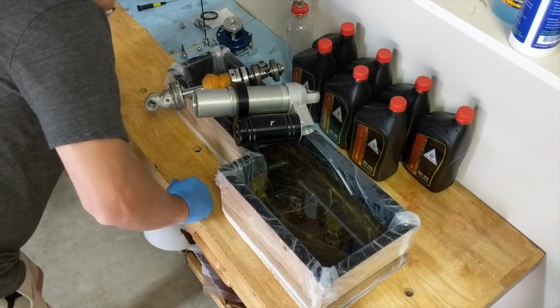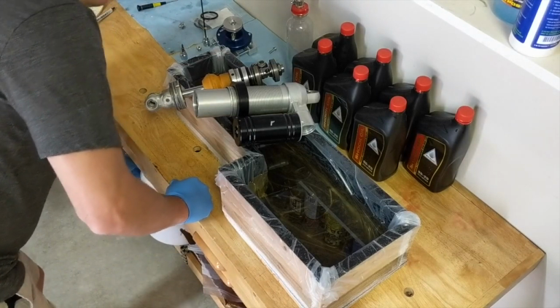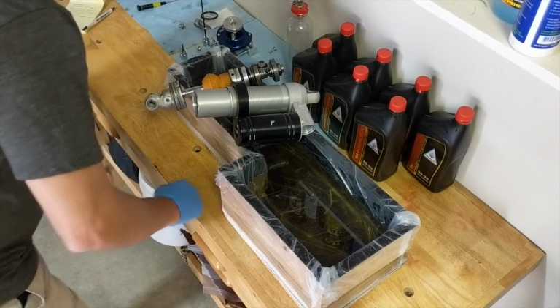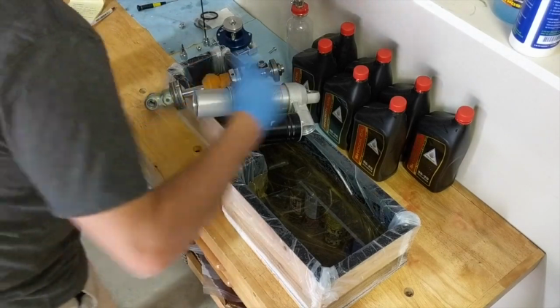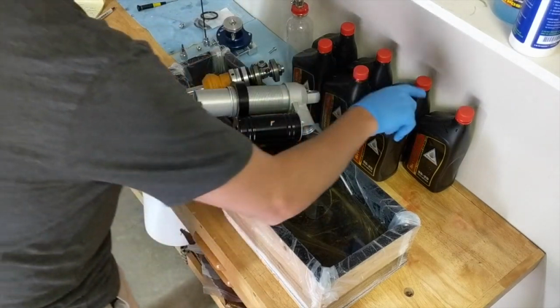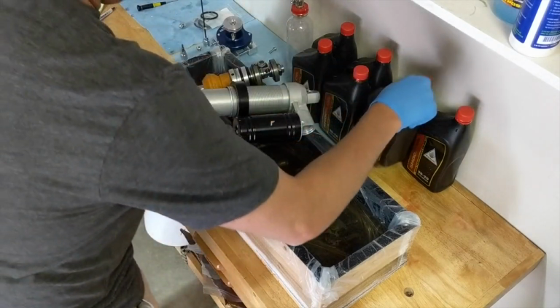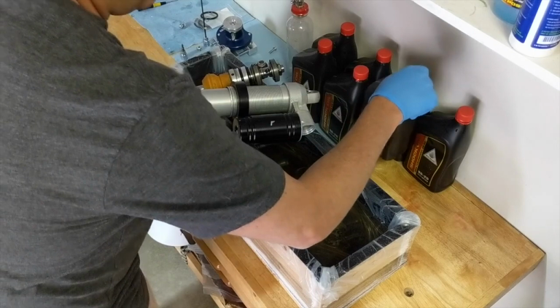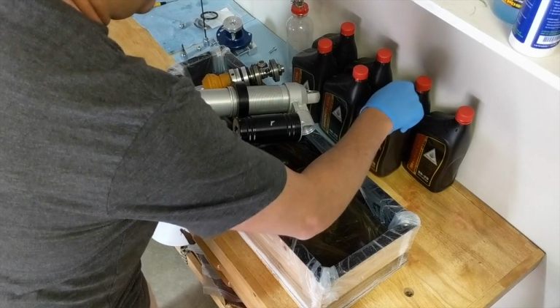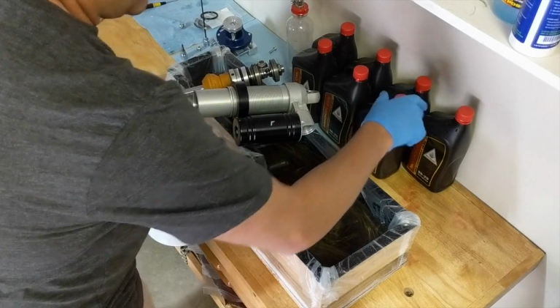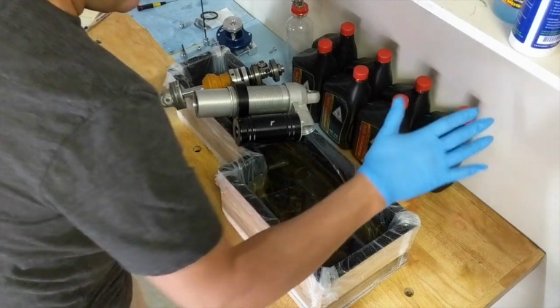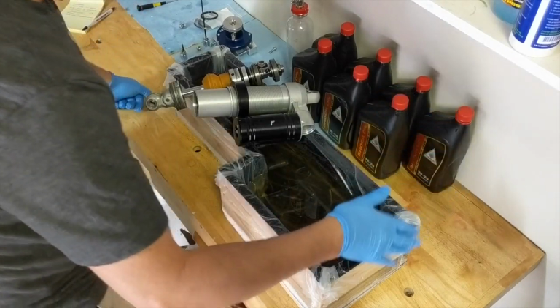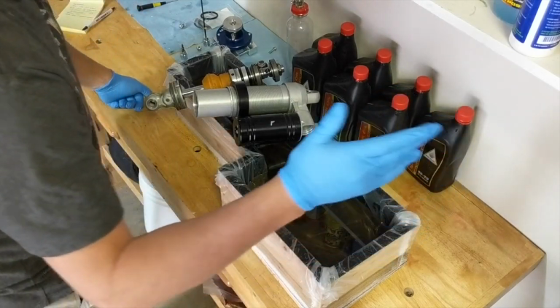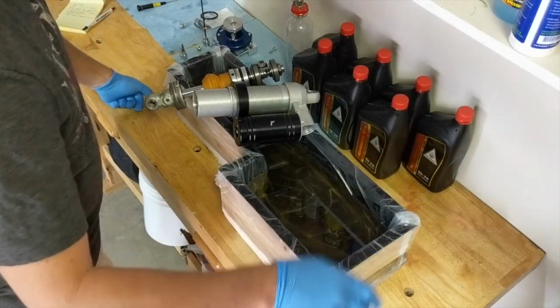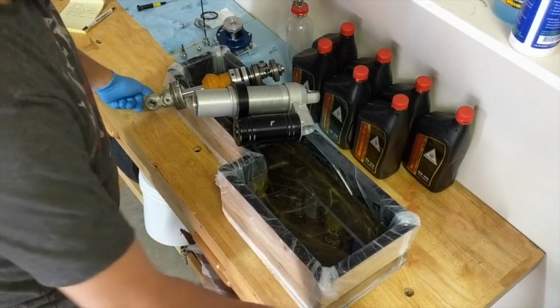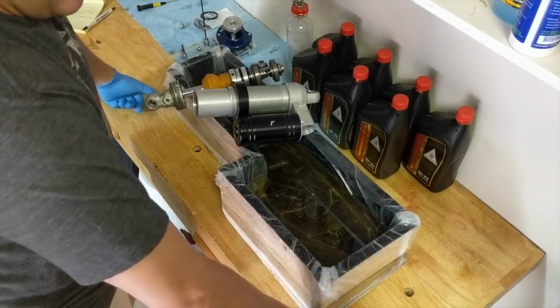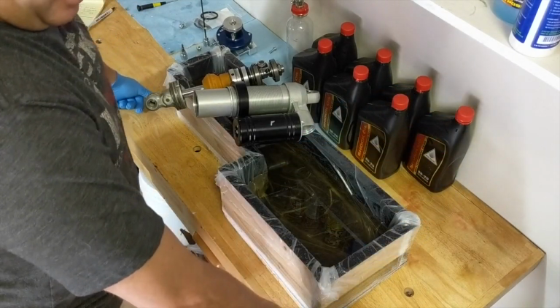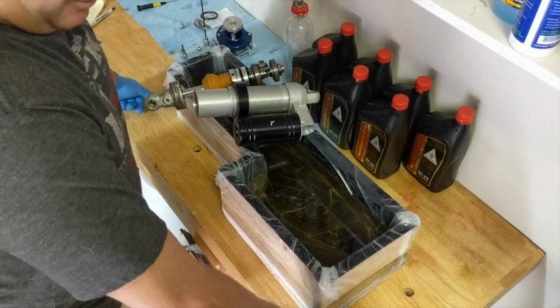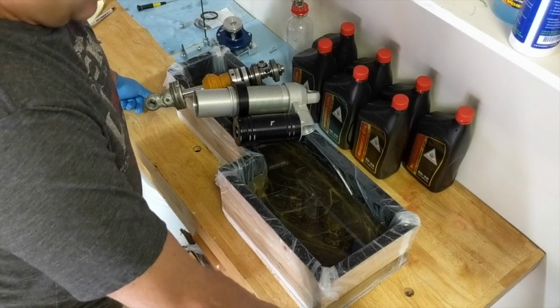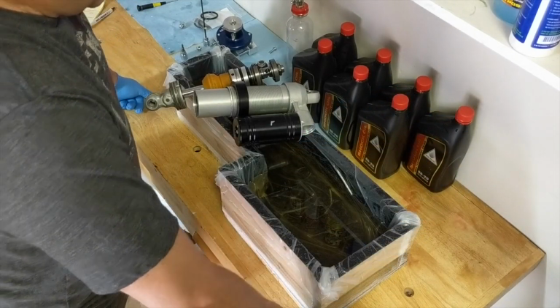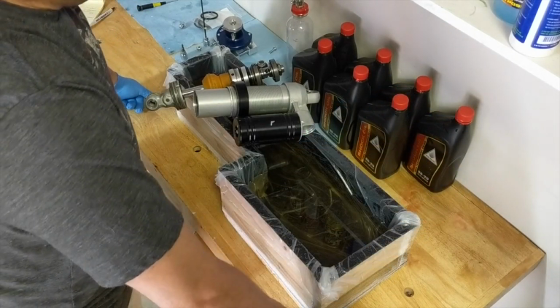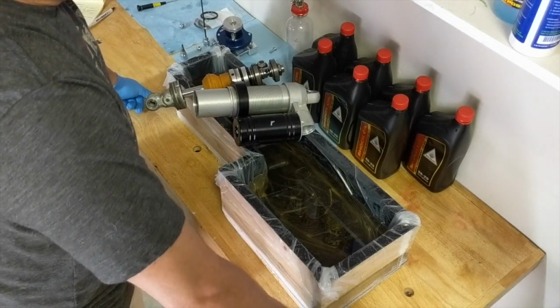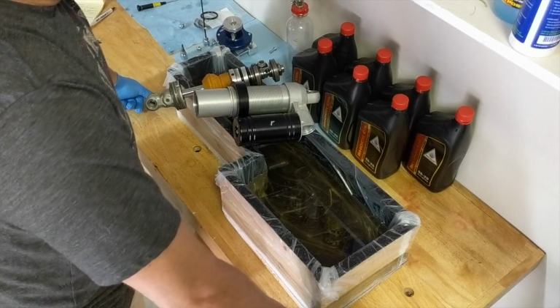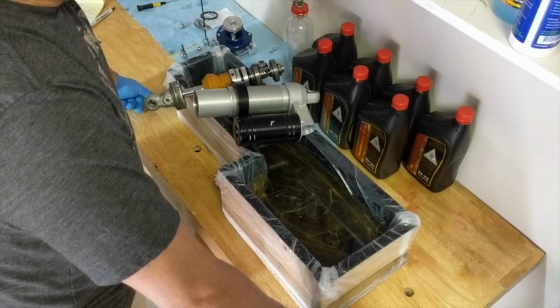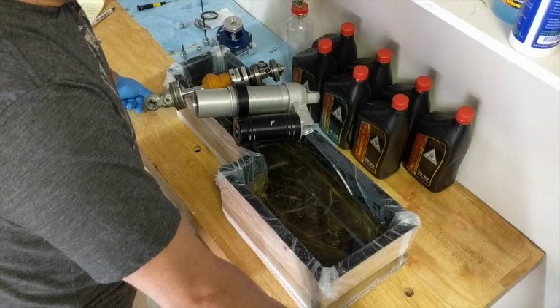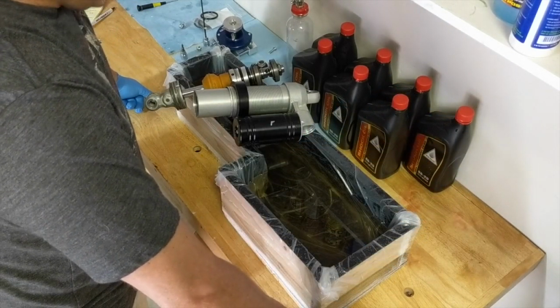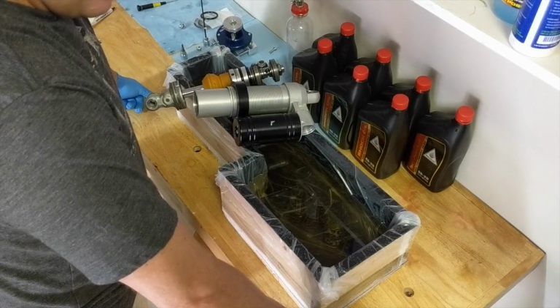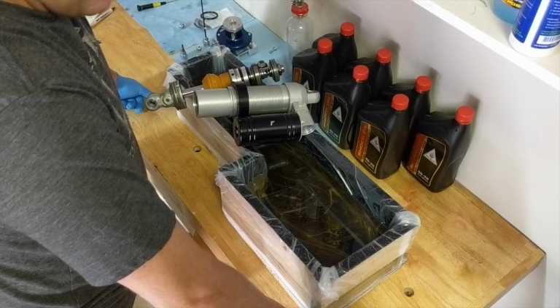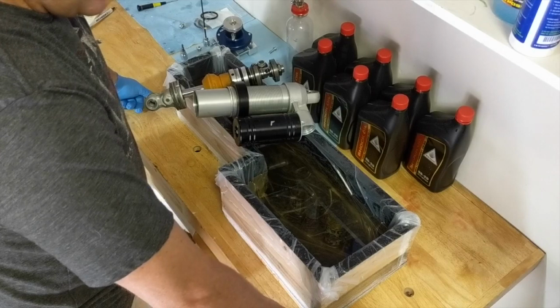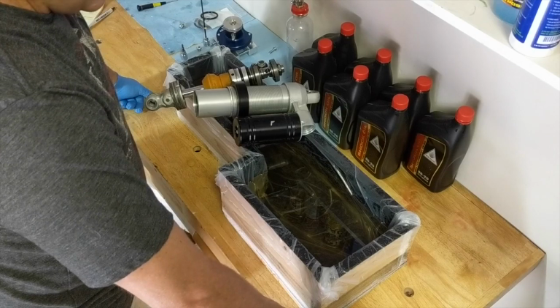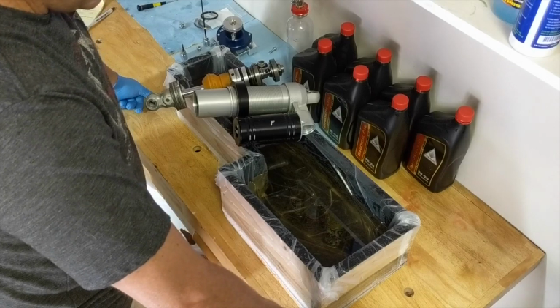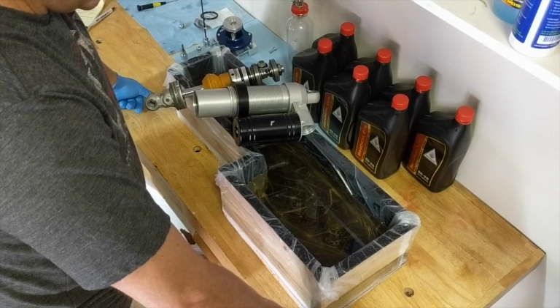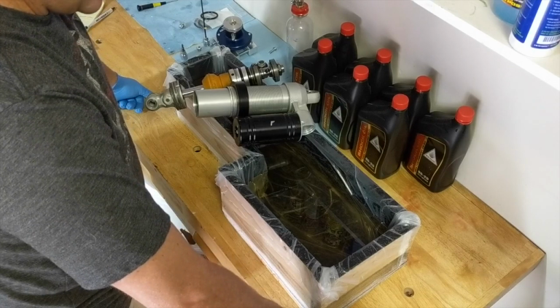Seven quarts of oil is about $115, about $20 to build the box, and then you can pretty much bleed your own shock.